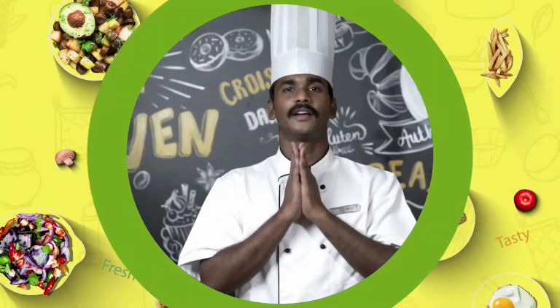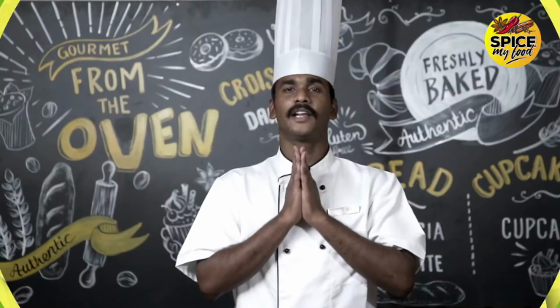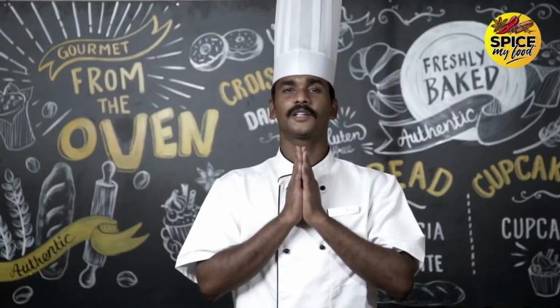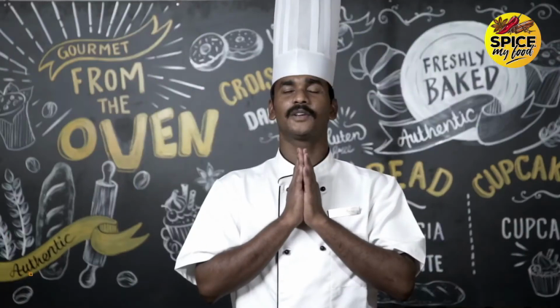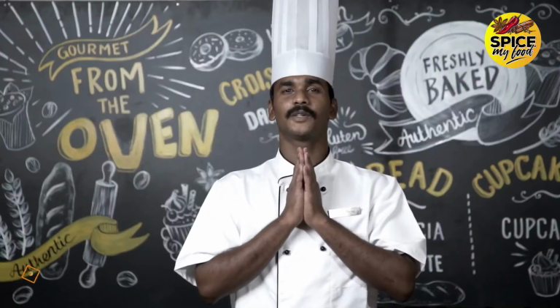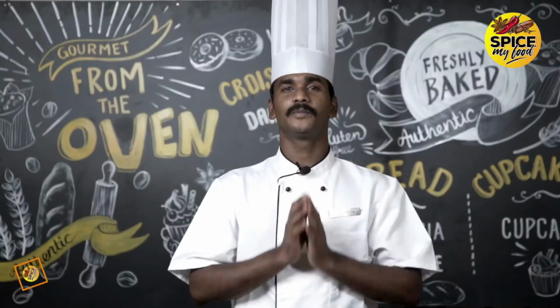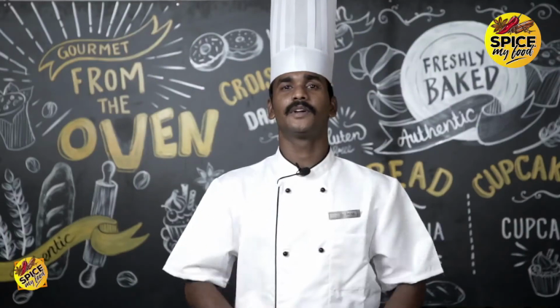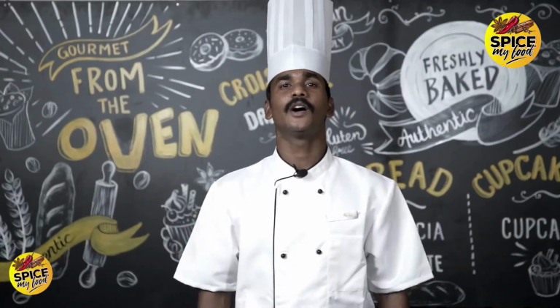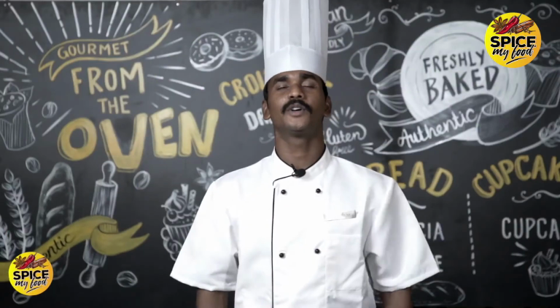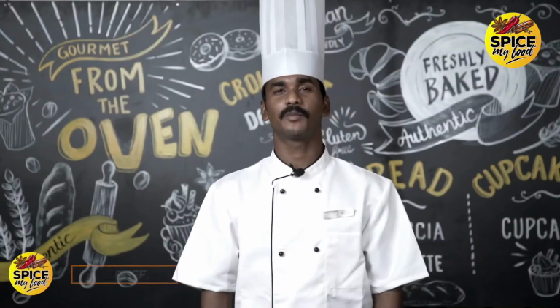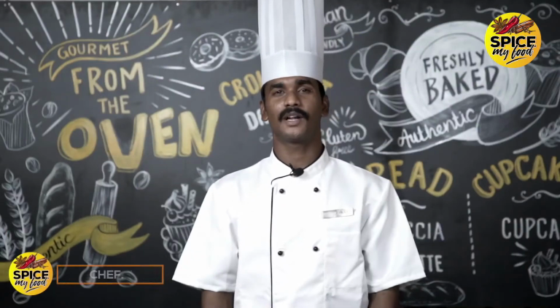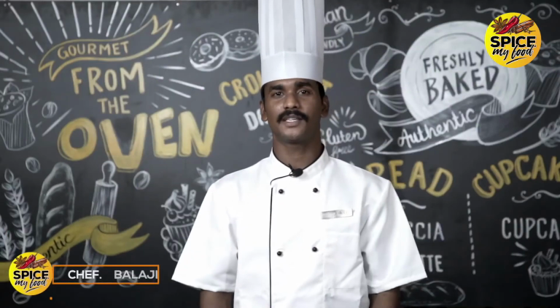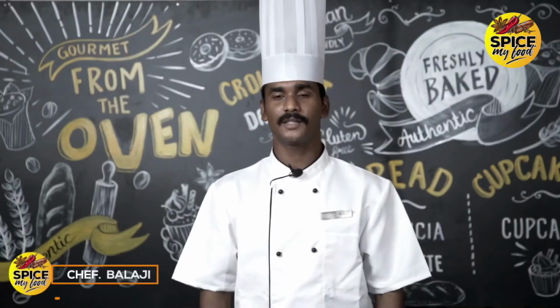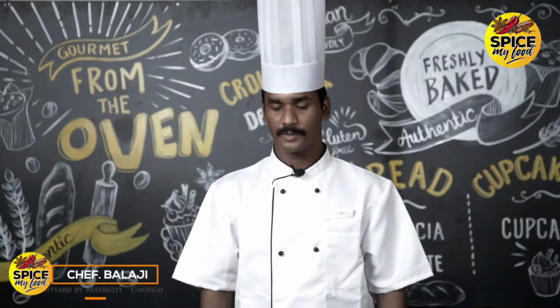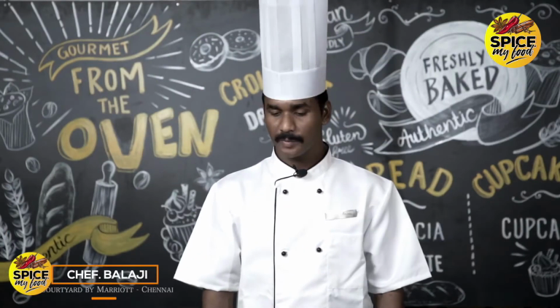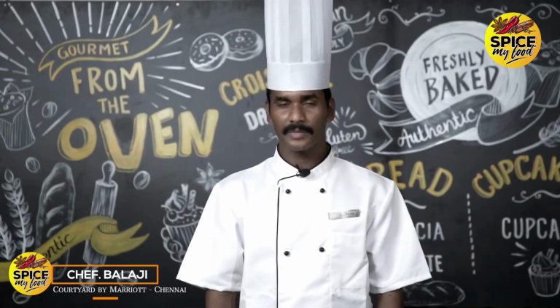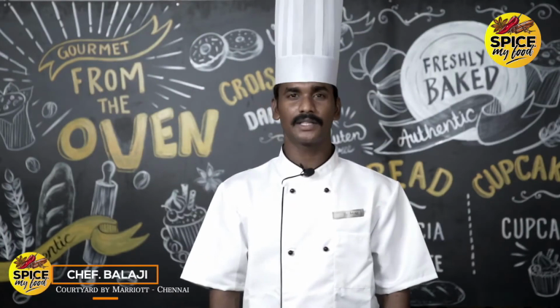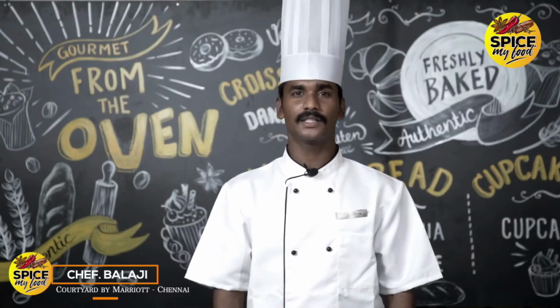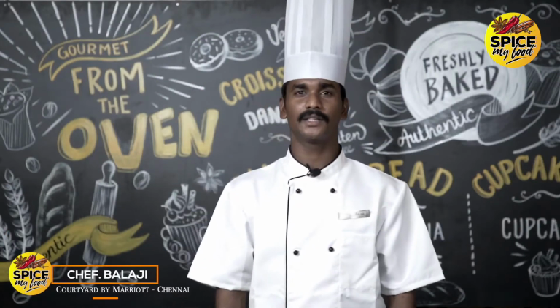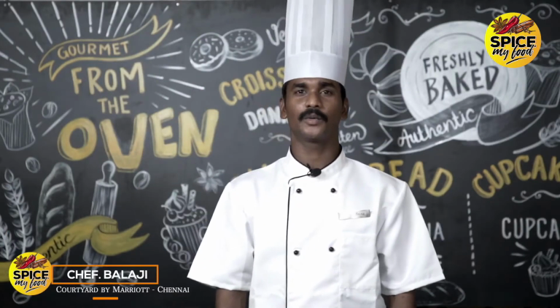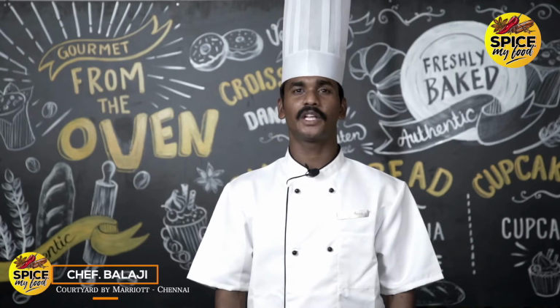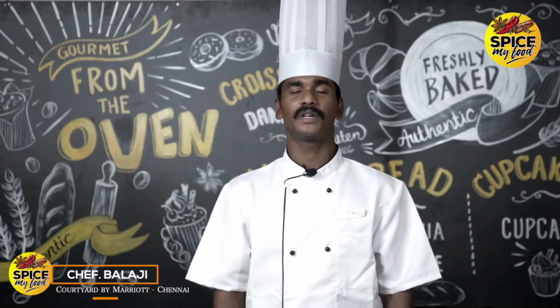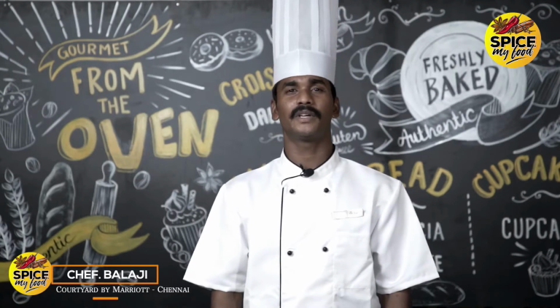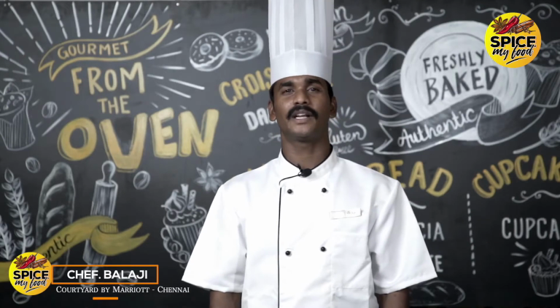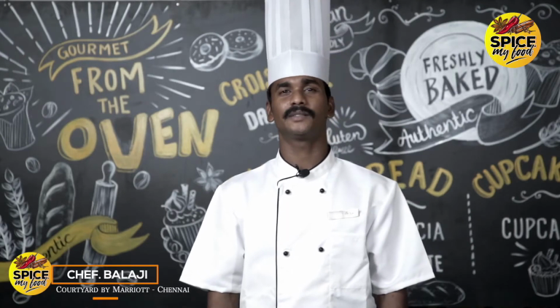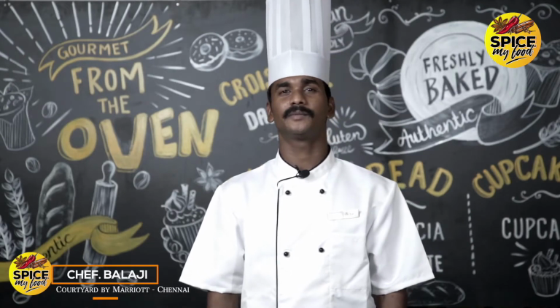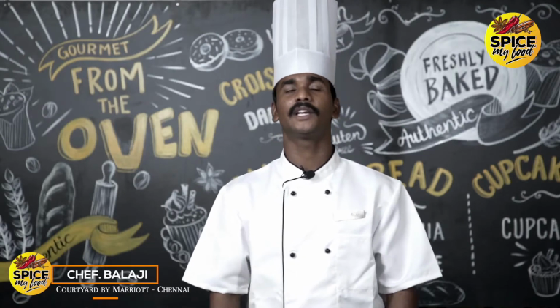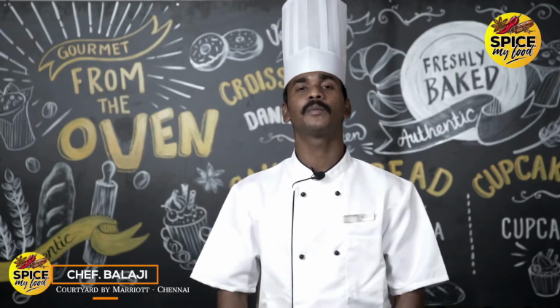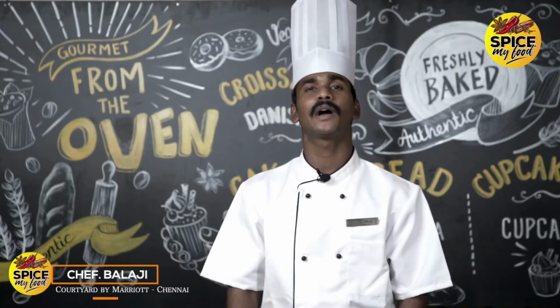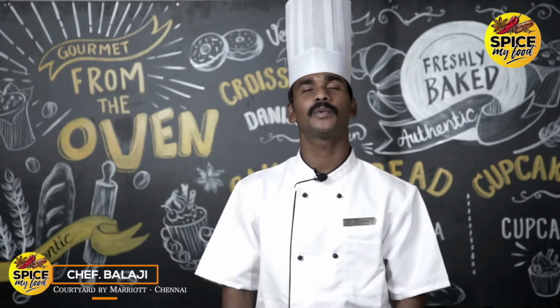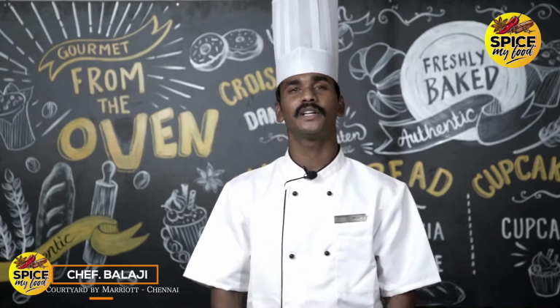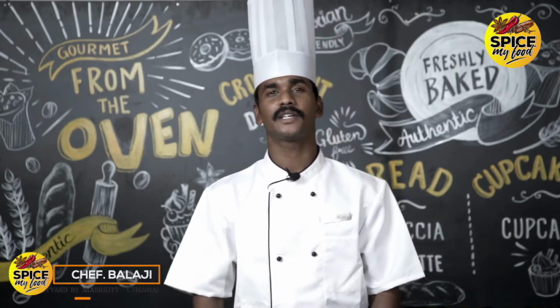Hello everyone, my name is Chef Balaji. We are here in Quote by Marriott. We are going to take a look at these dishes.